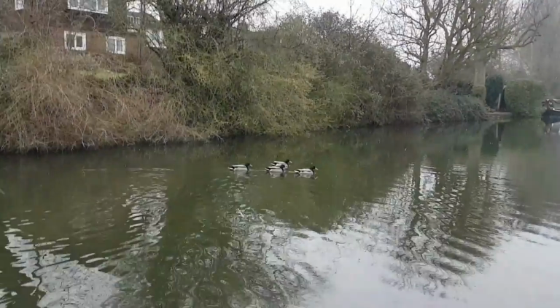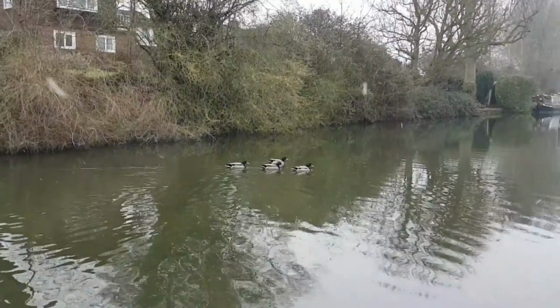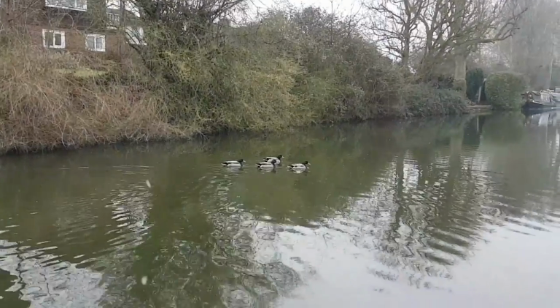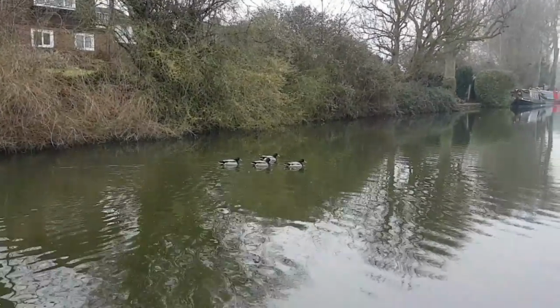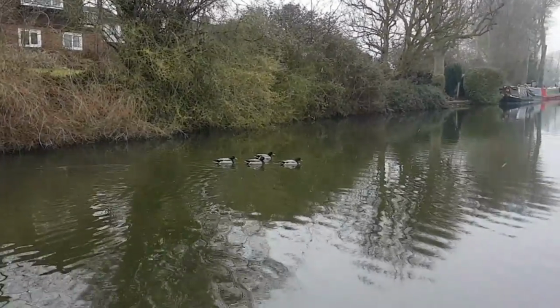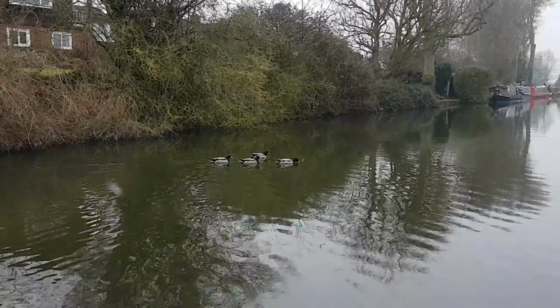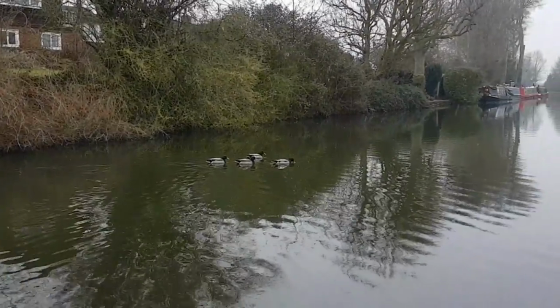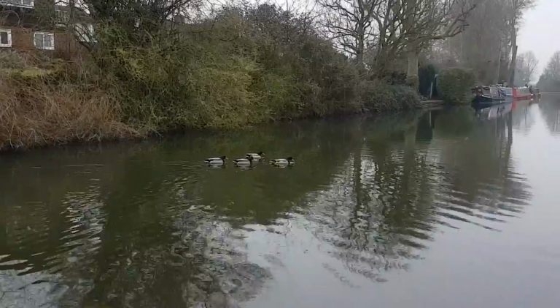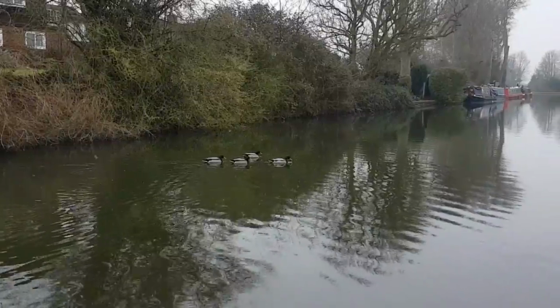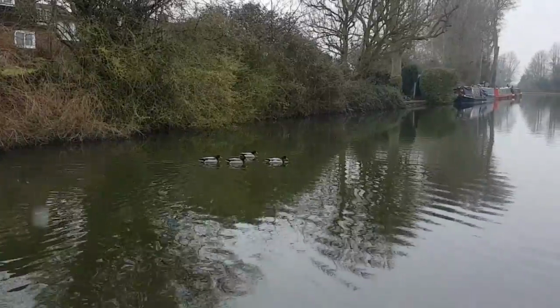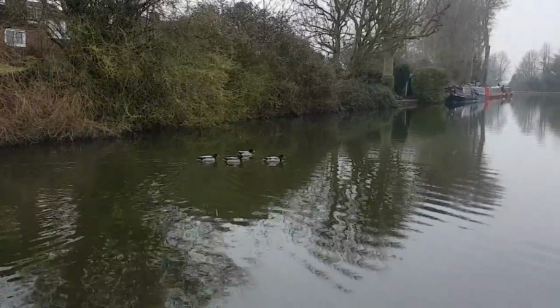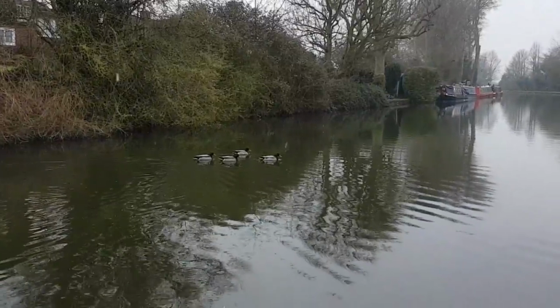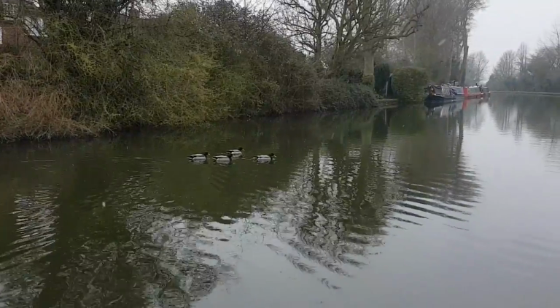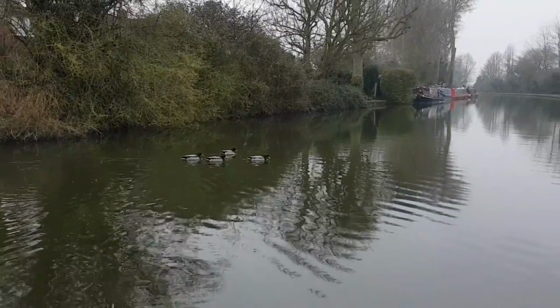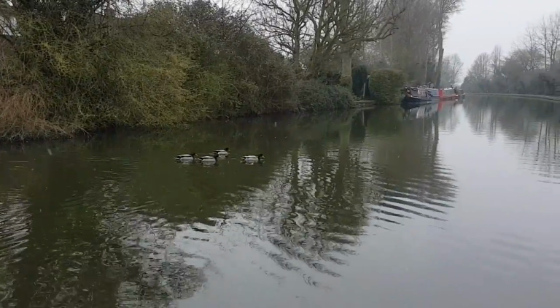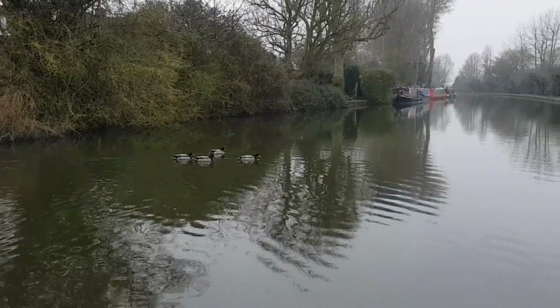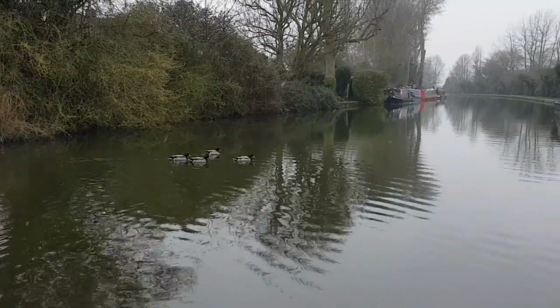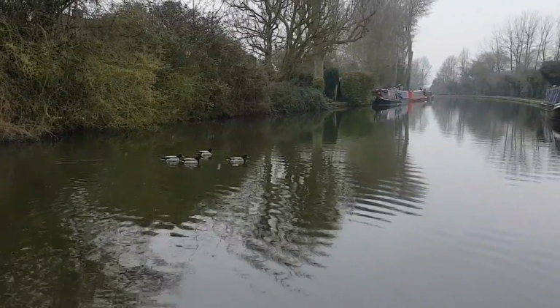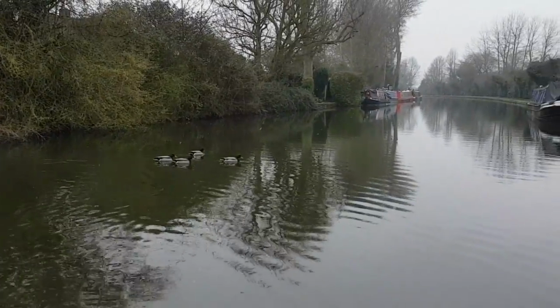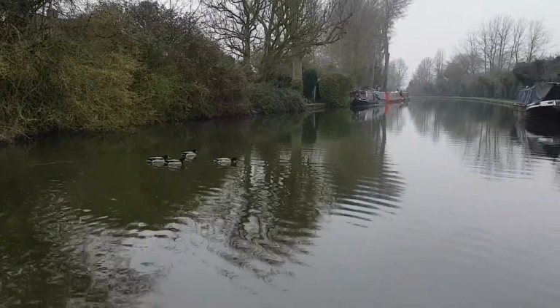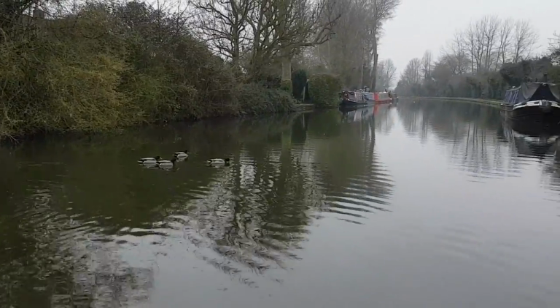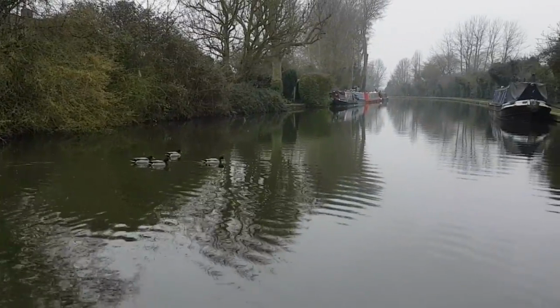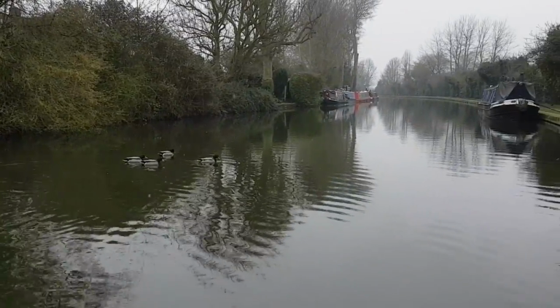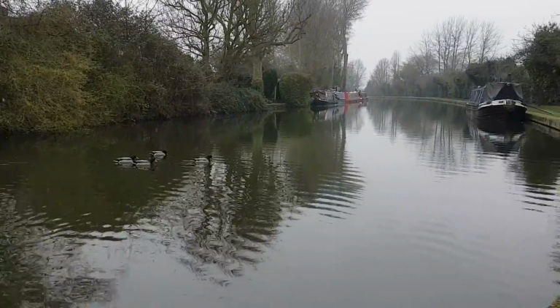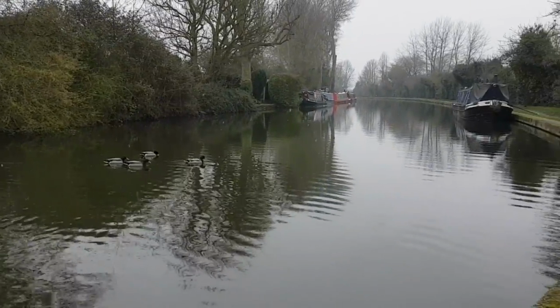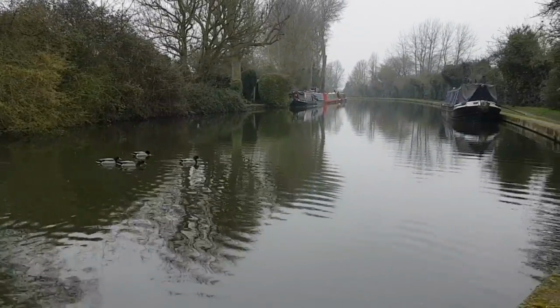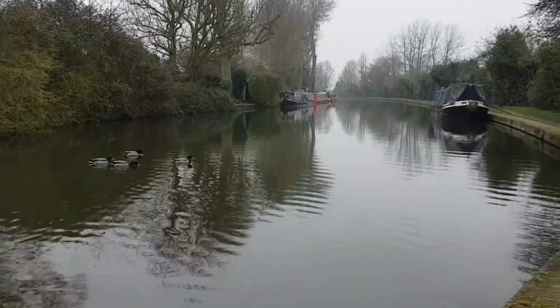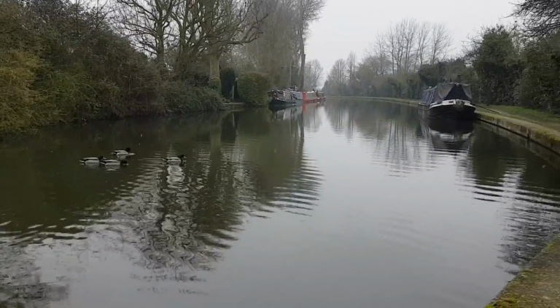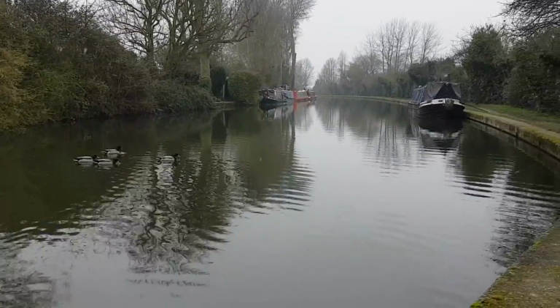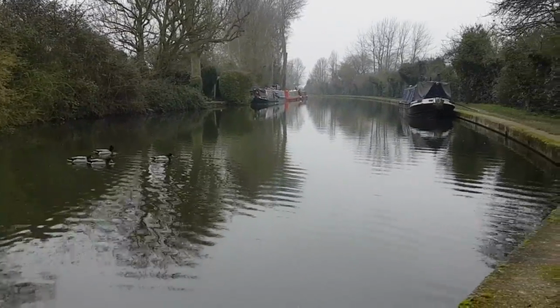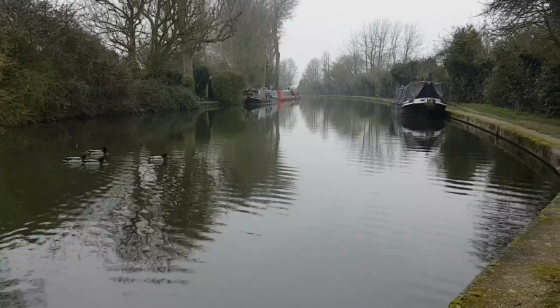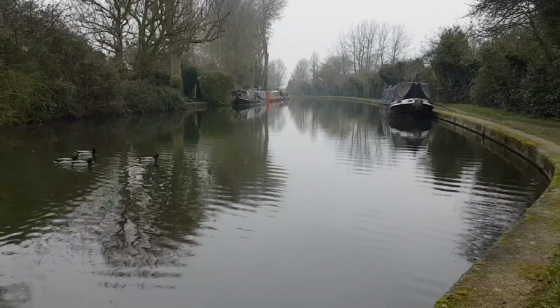The Grand Union Canal winds its way through many secluded spots in Tring, with the red line at Marsworth being particularly productive.